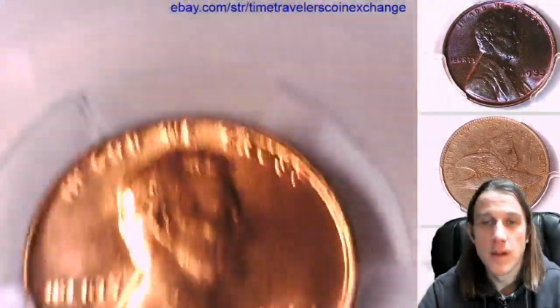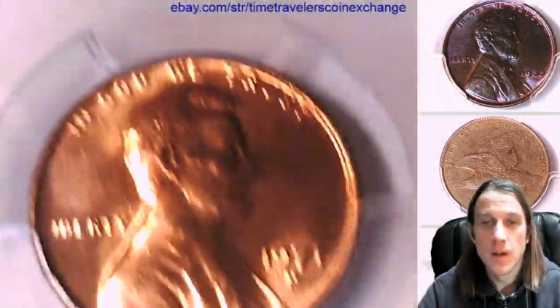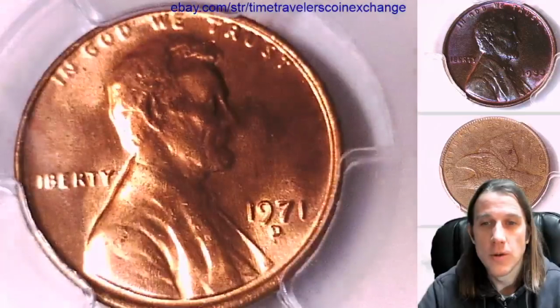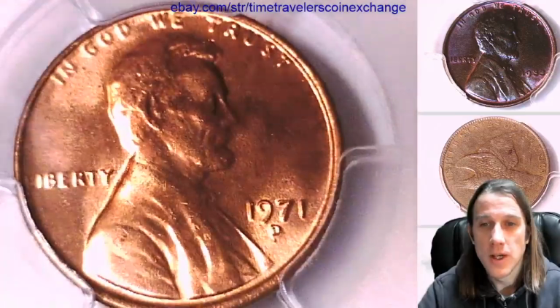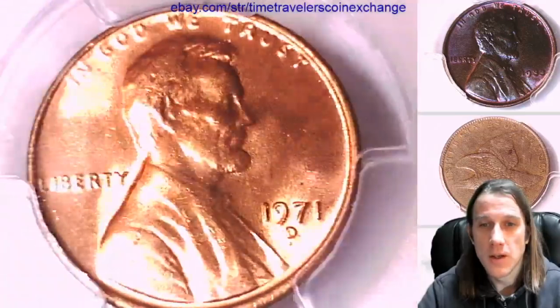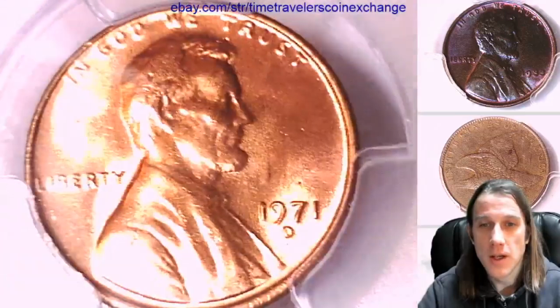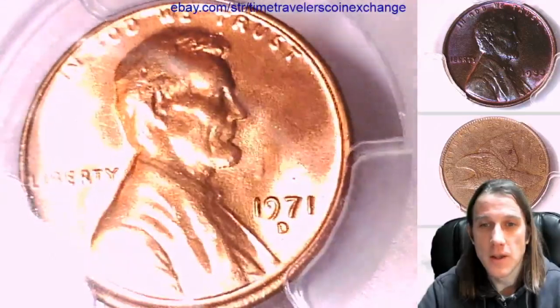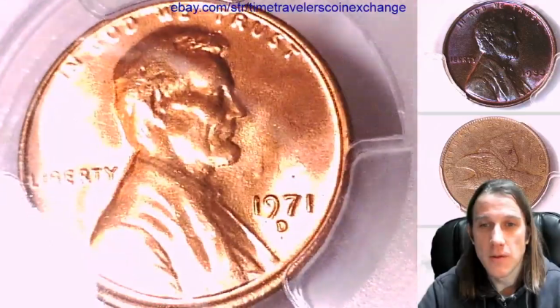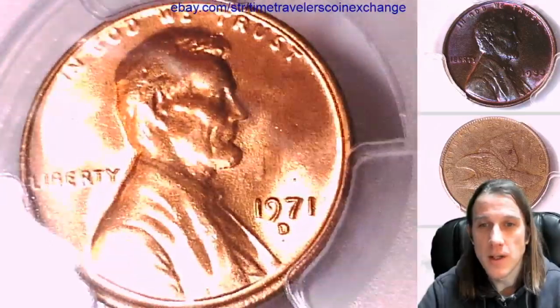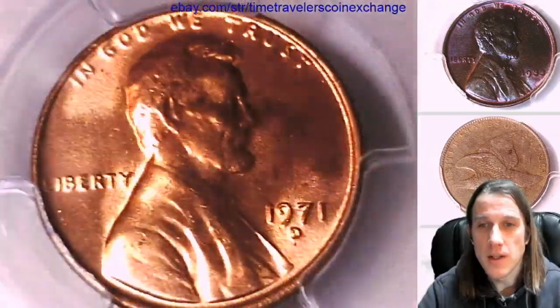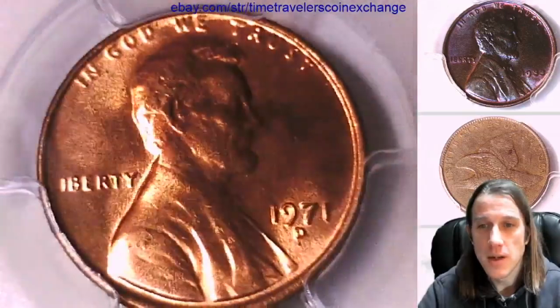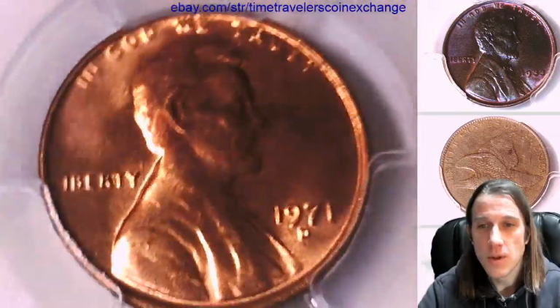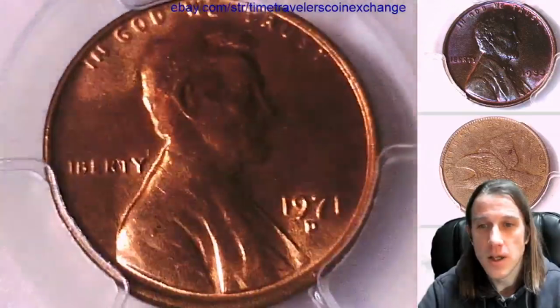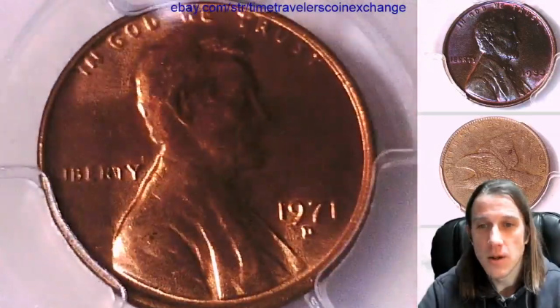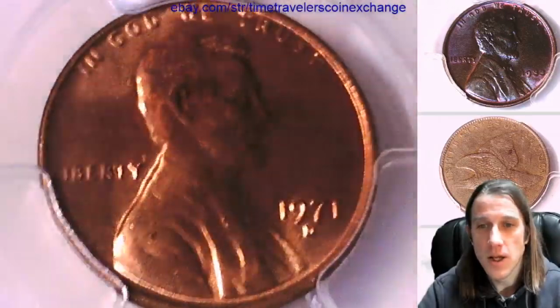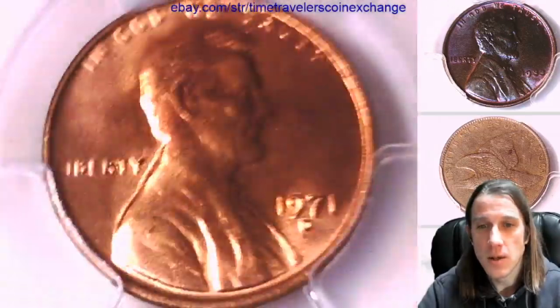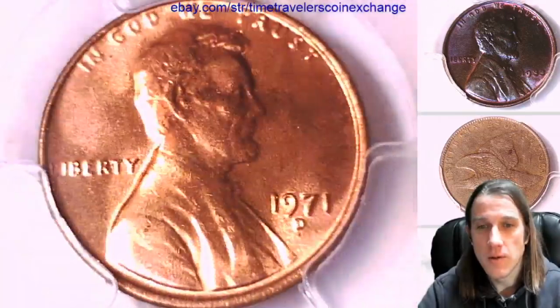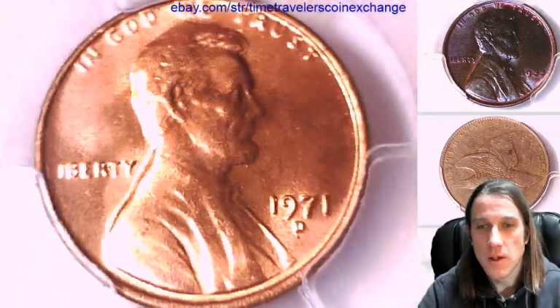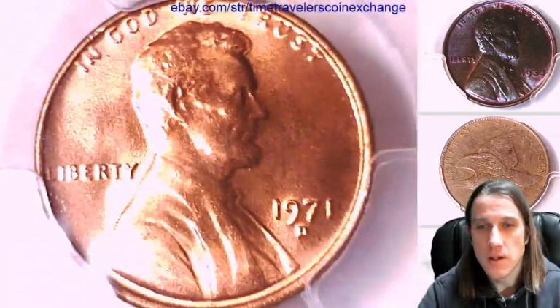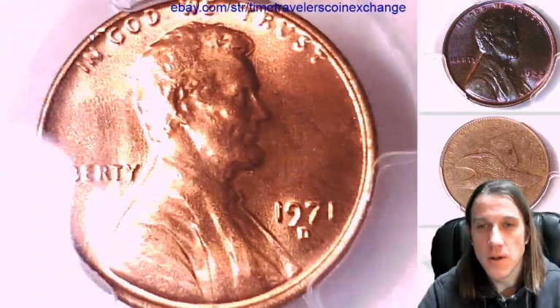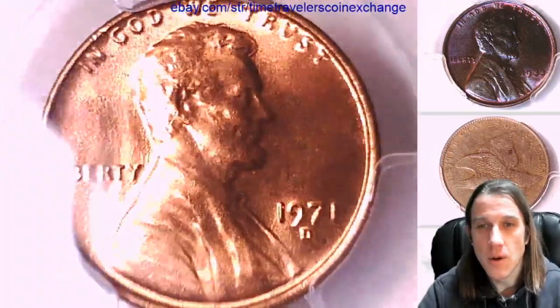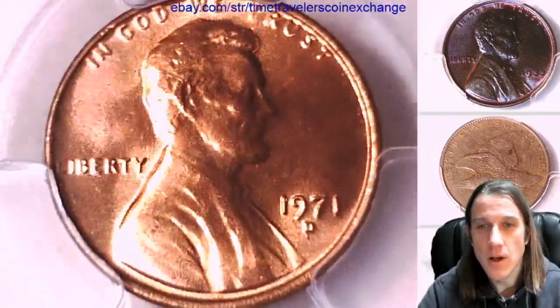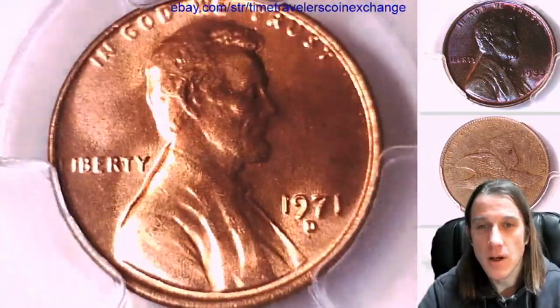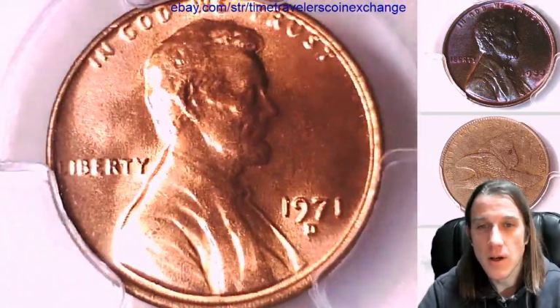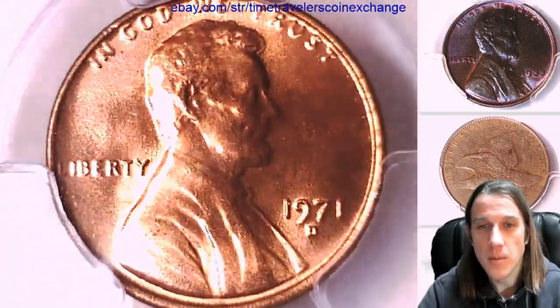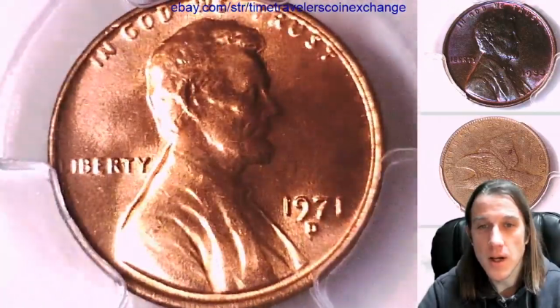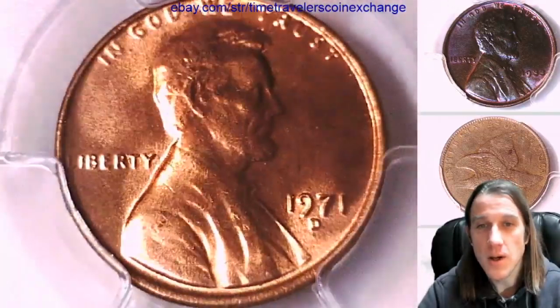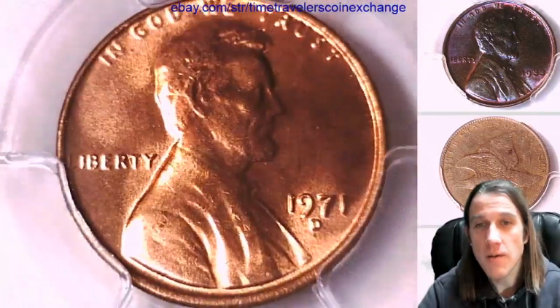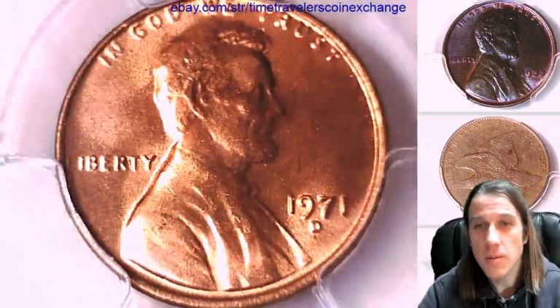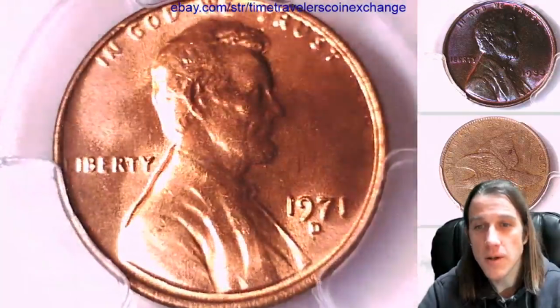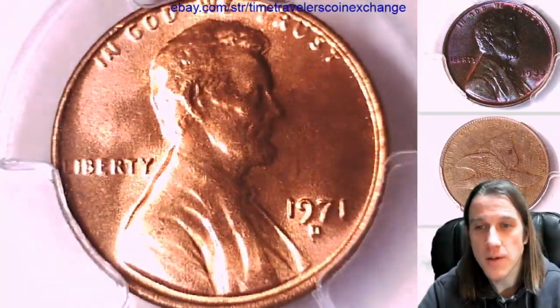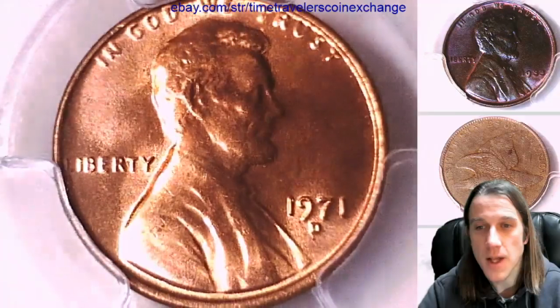We'll take a look at the front and then we'll take a look at the reverse of the coin. Hope you guys are having a beautiful day.